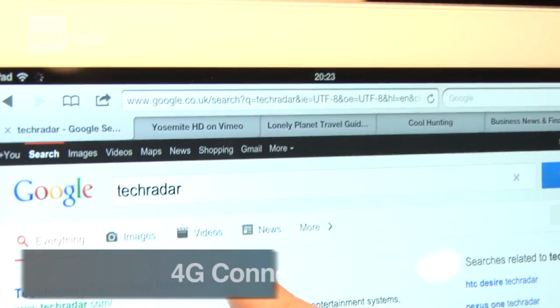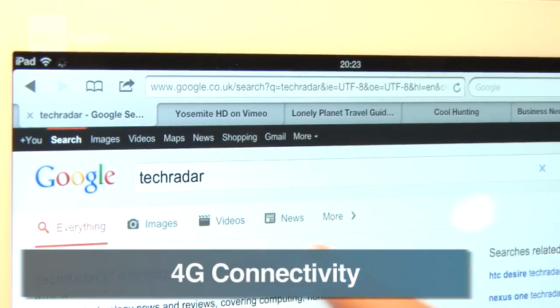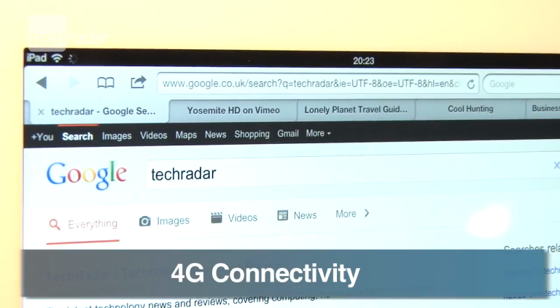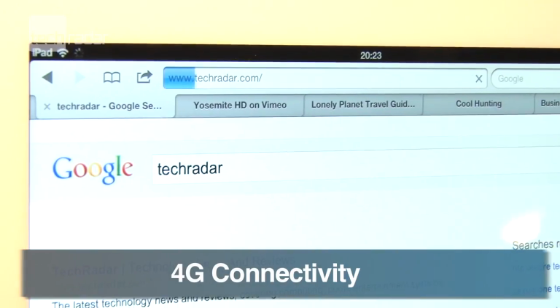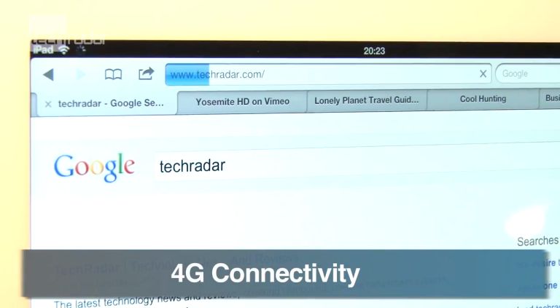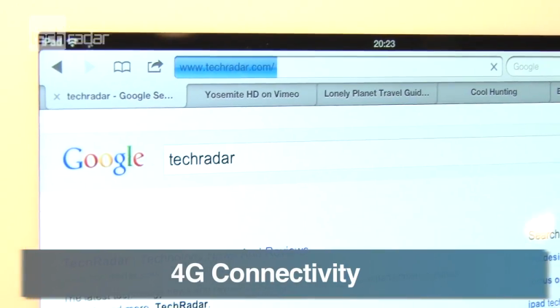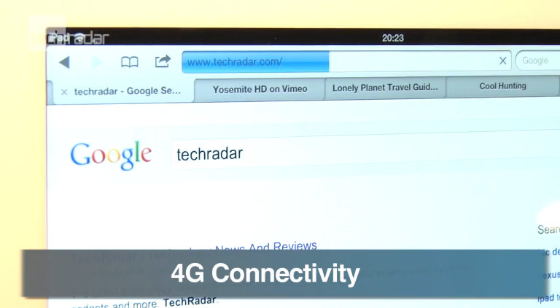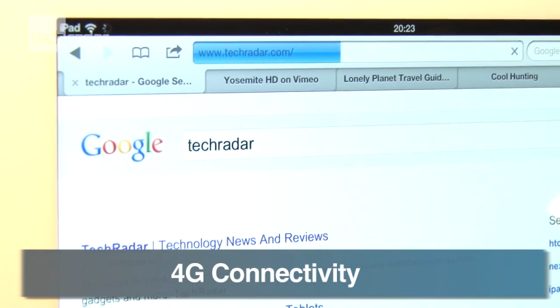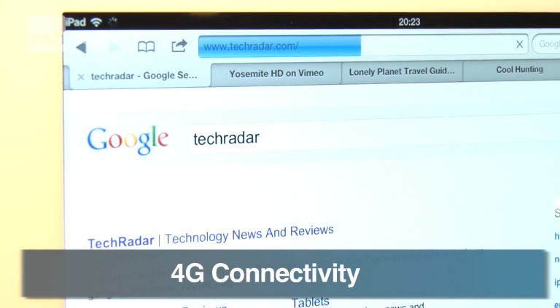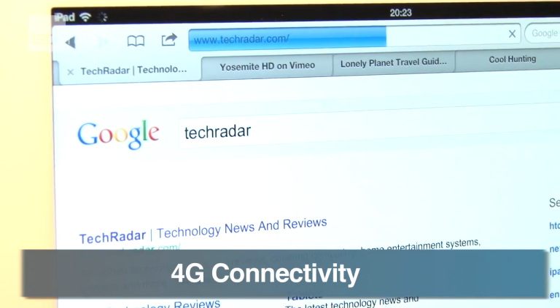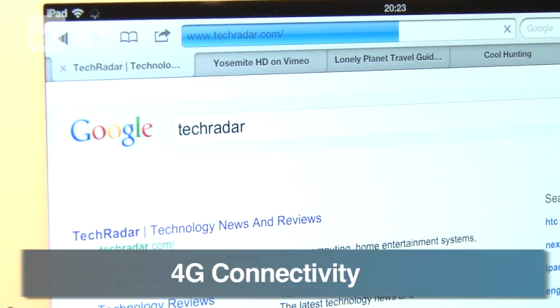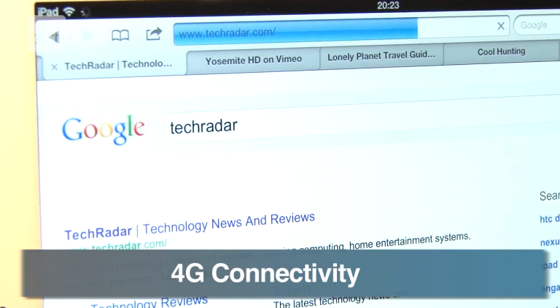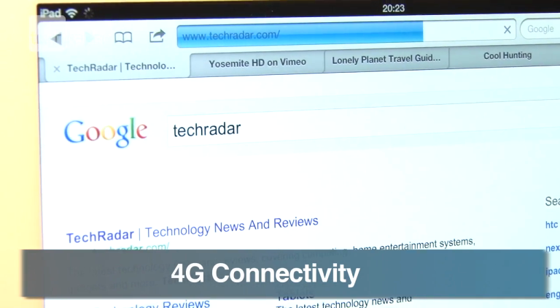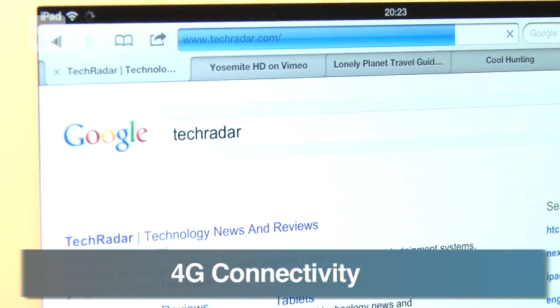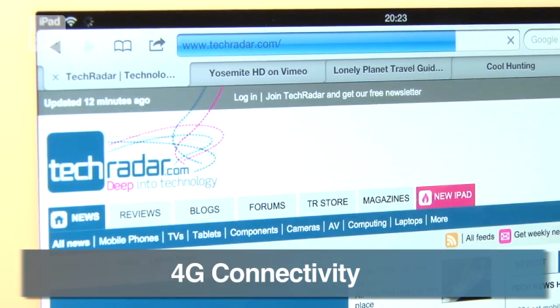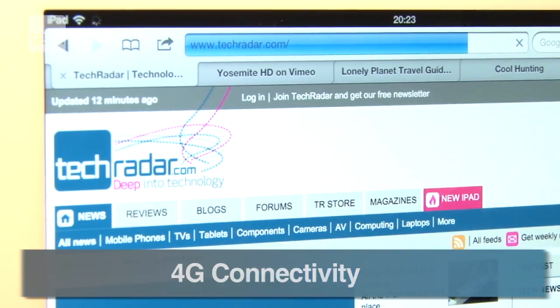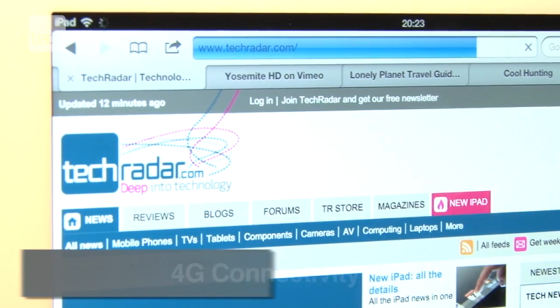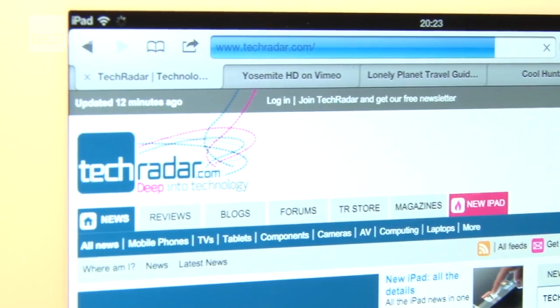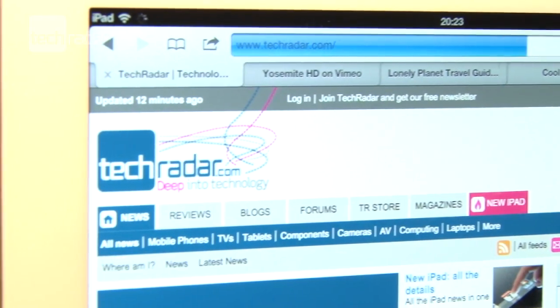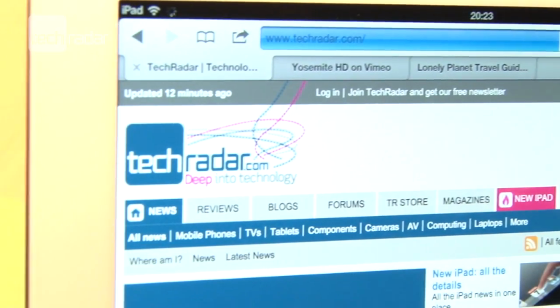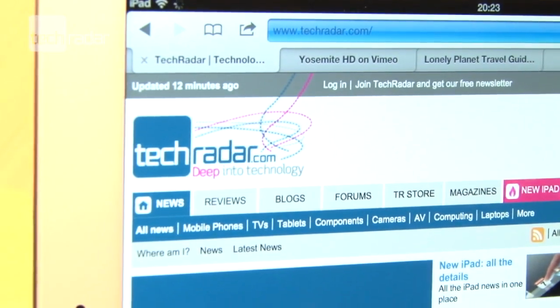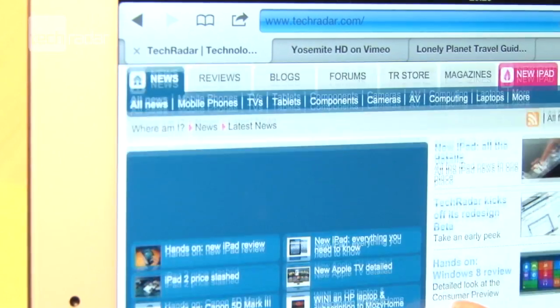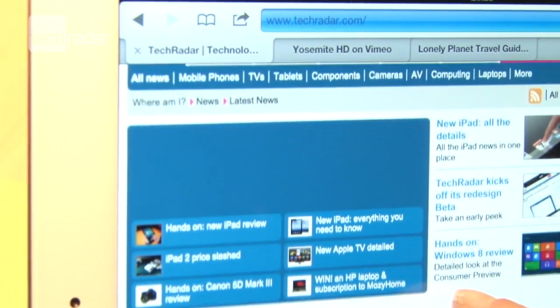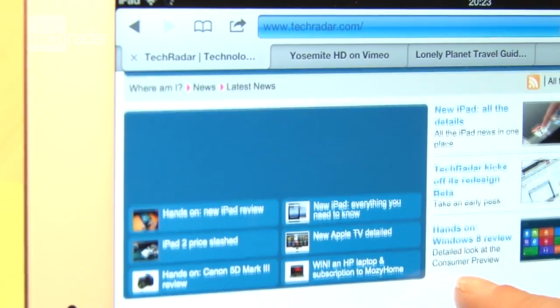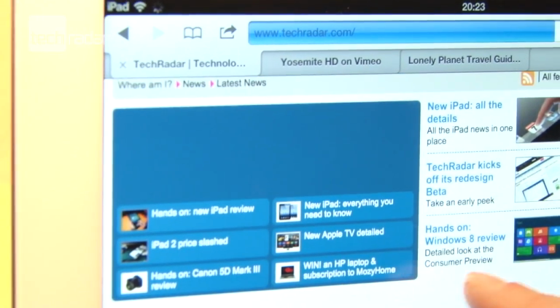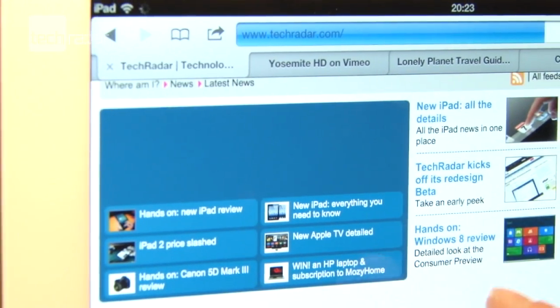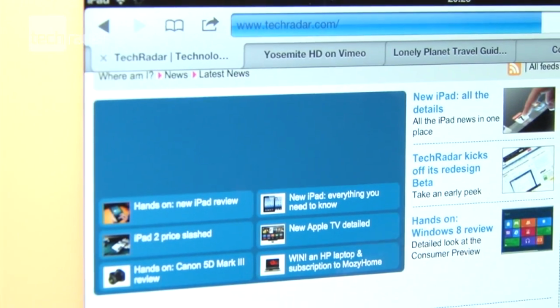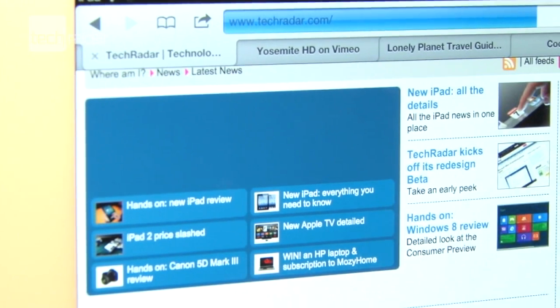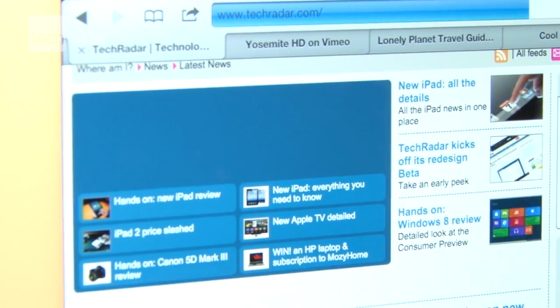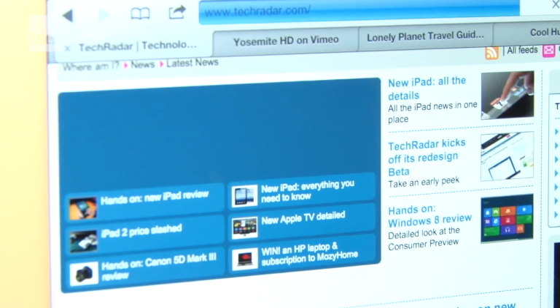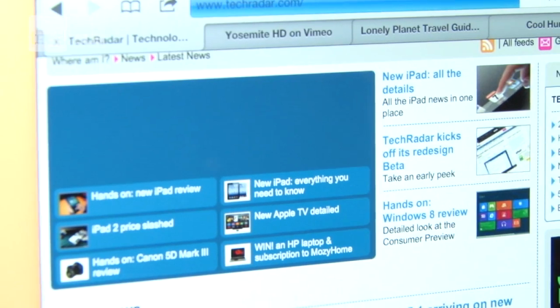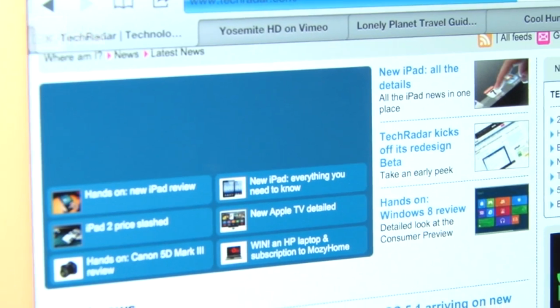4G LTE is included in the new tablet for lucky North American users, but UK users will have to make do with slower networks for now.